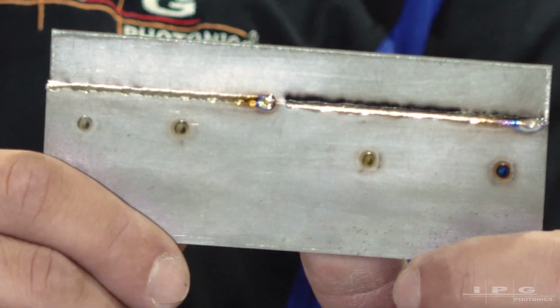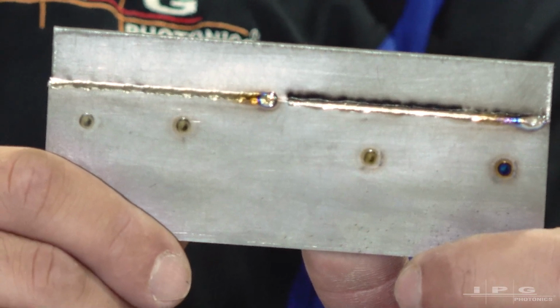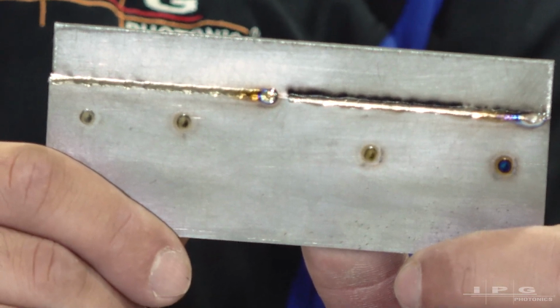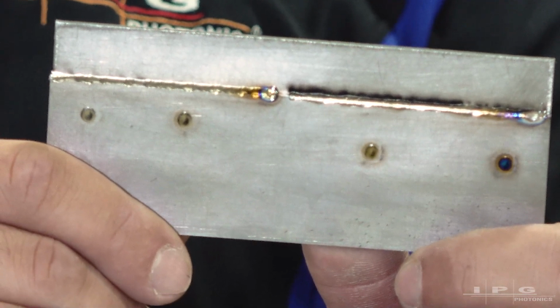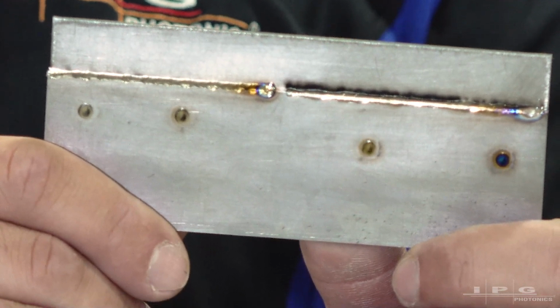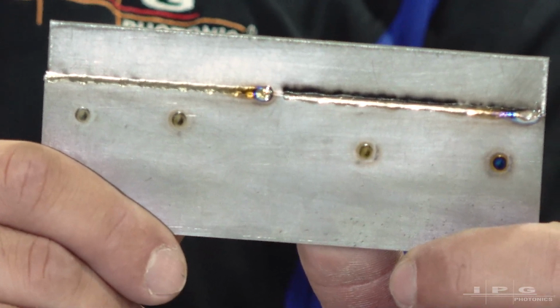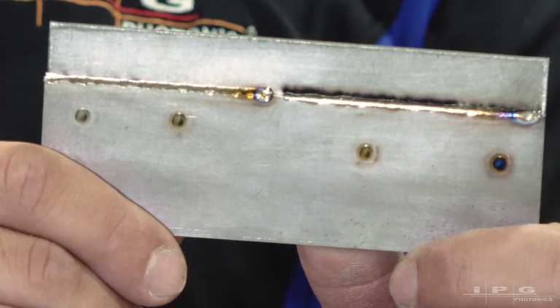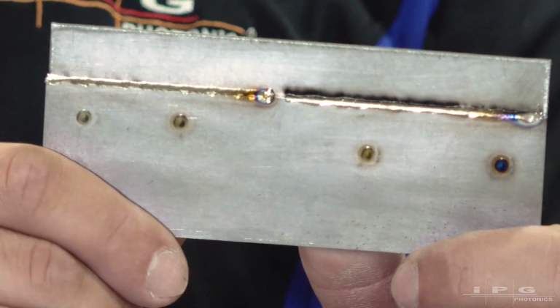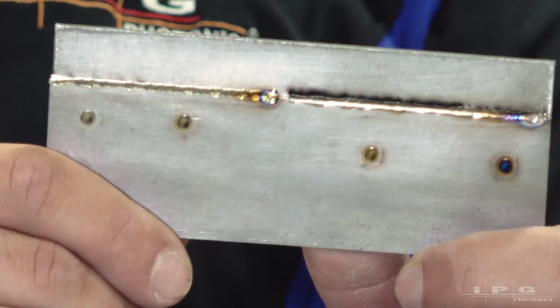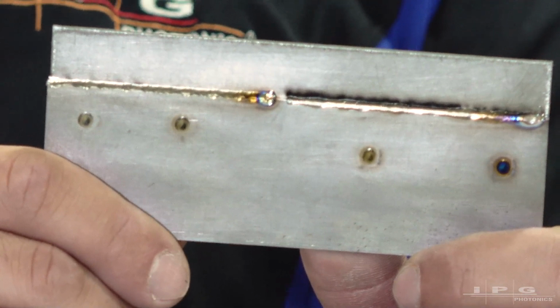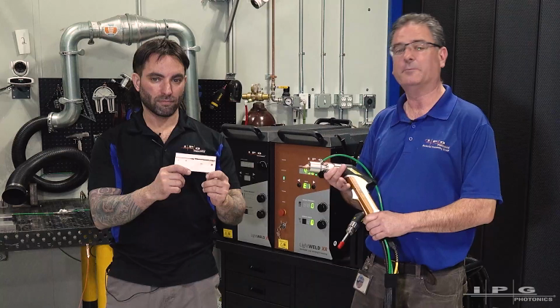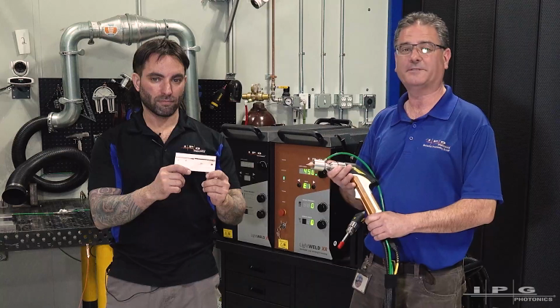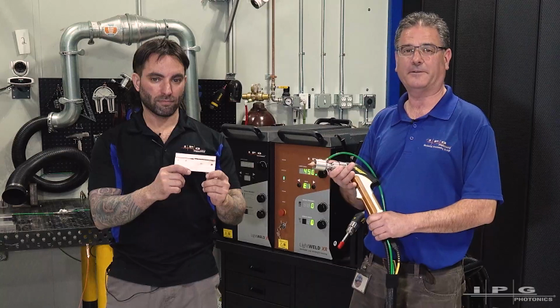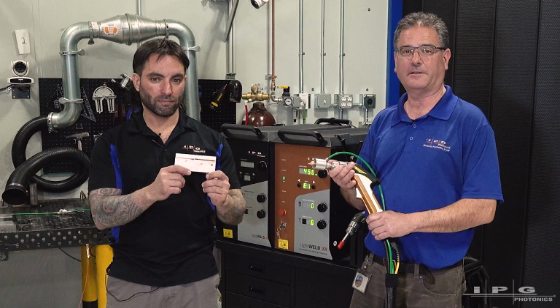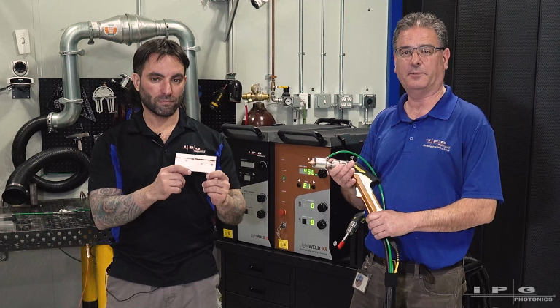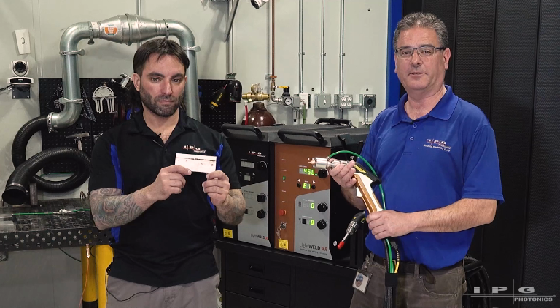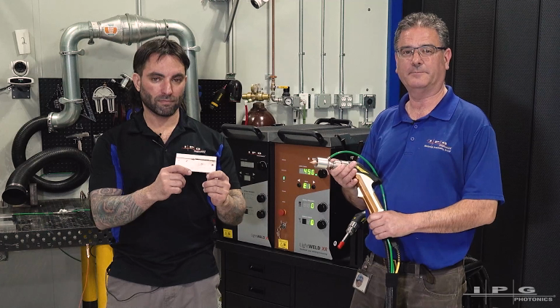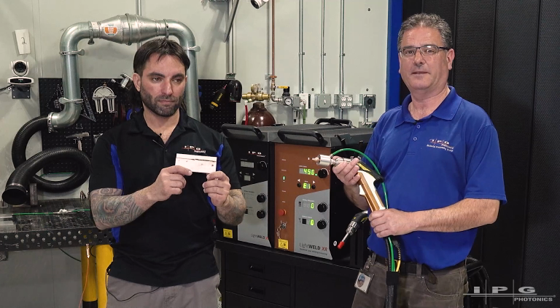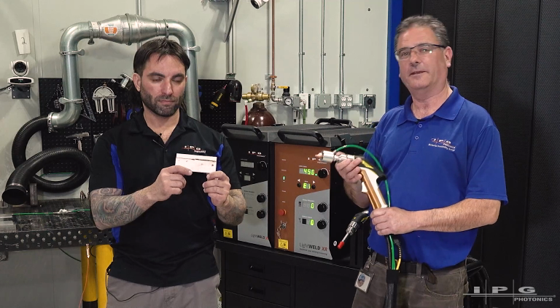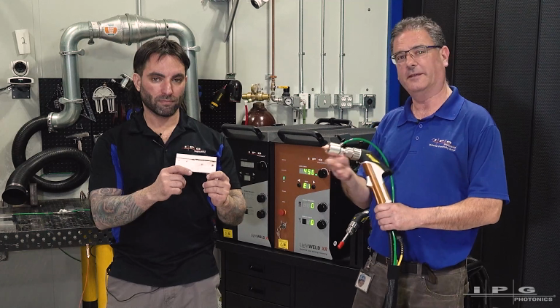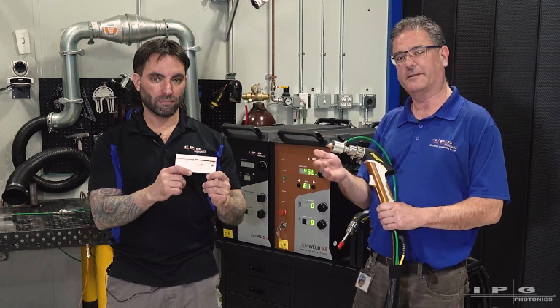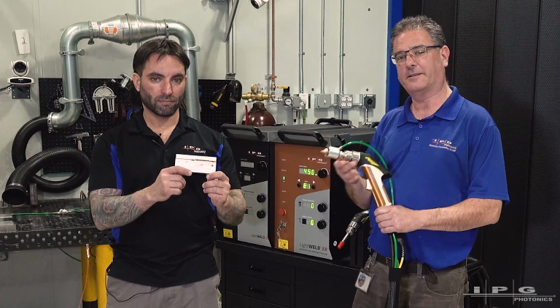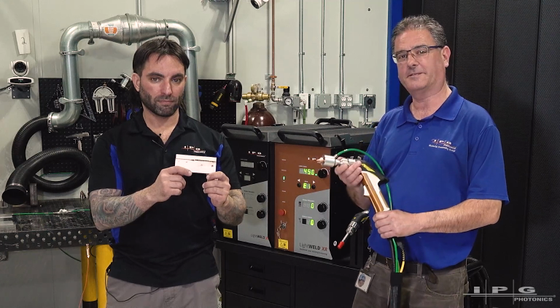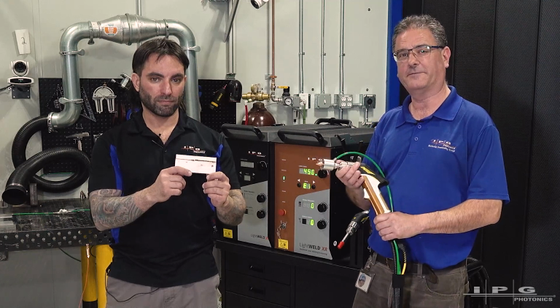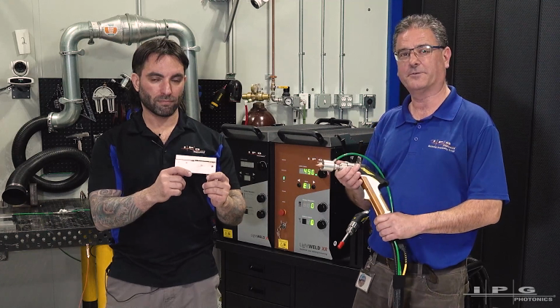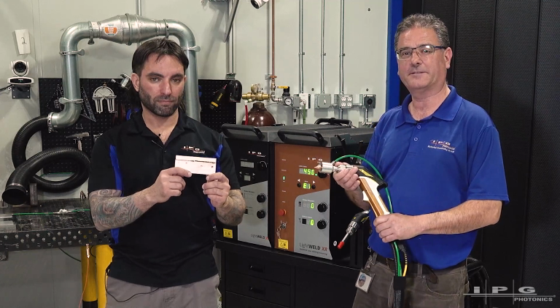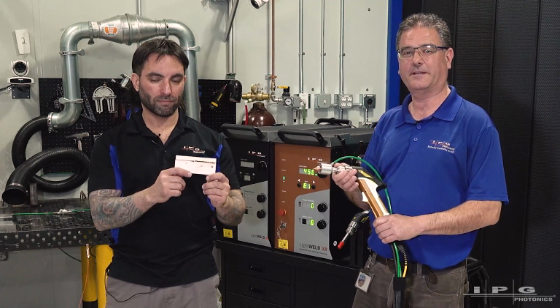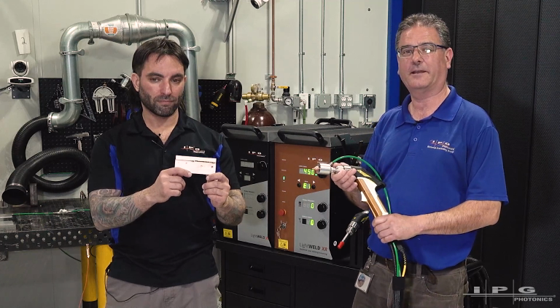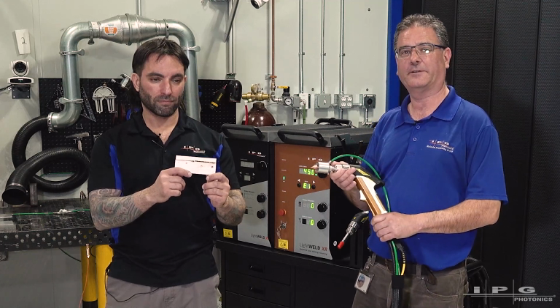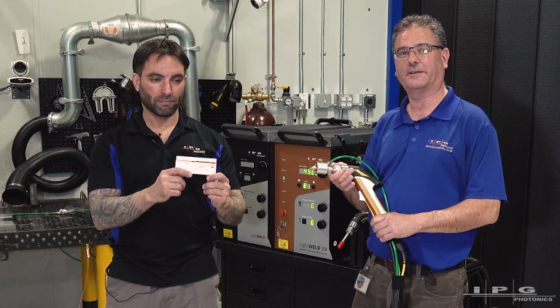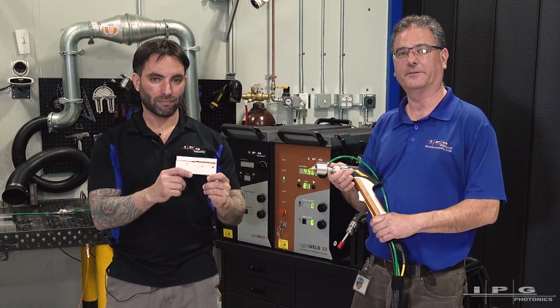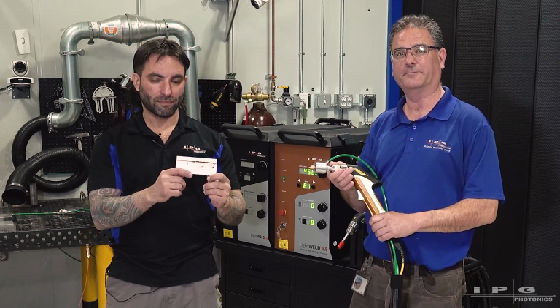If you'd like to learn more about the gas lens, please follow the link below. Thanks again for joining us today. Have a nice afternoon.